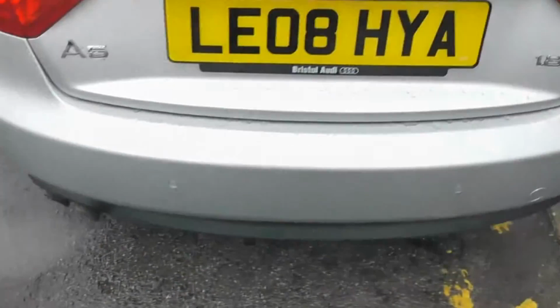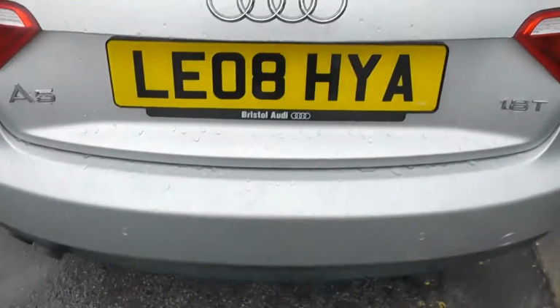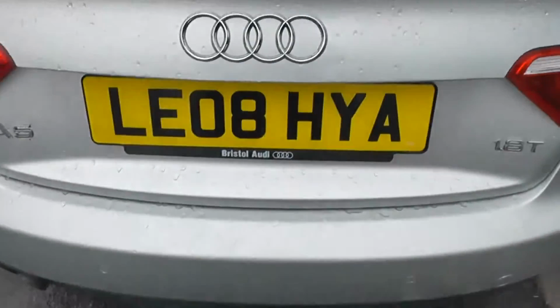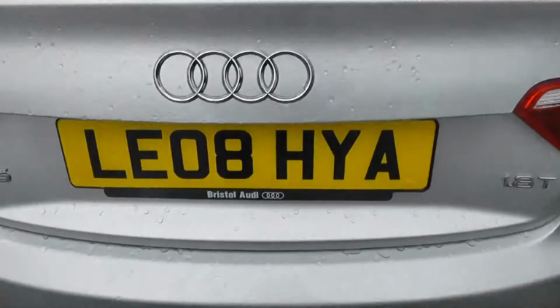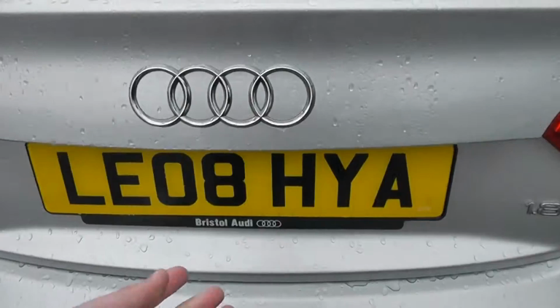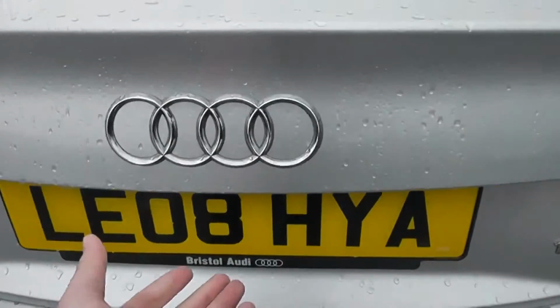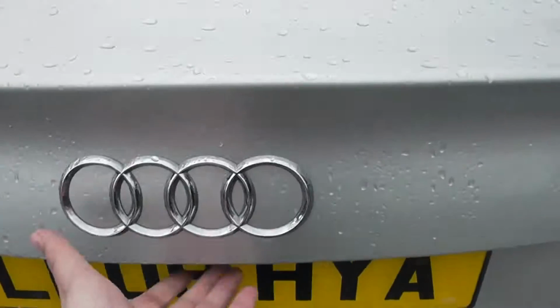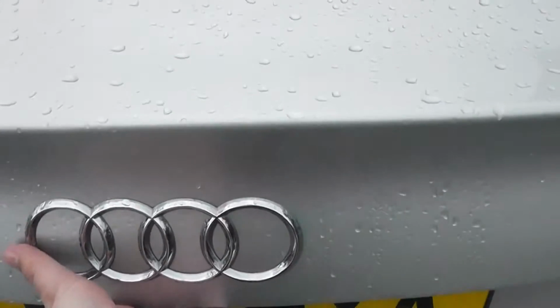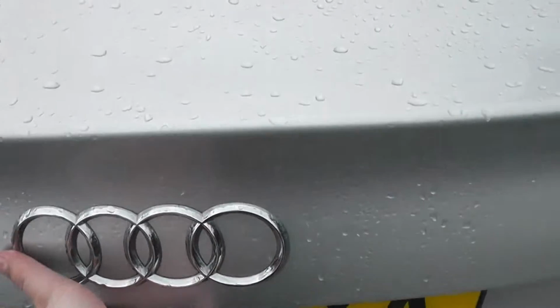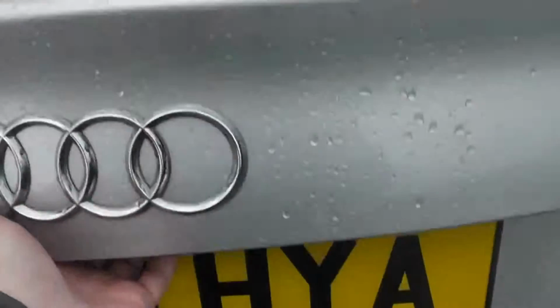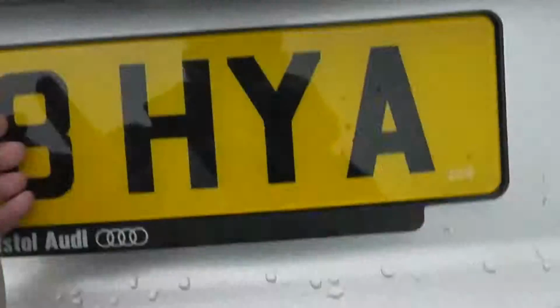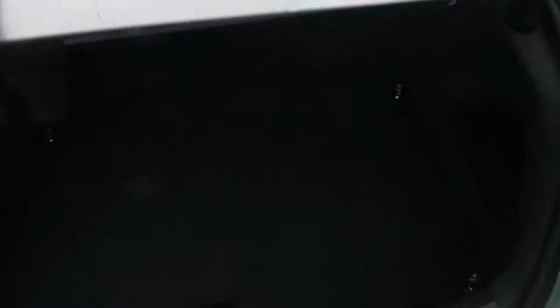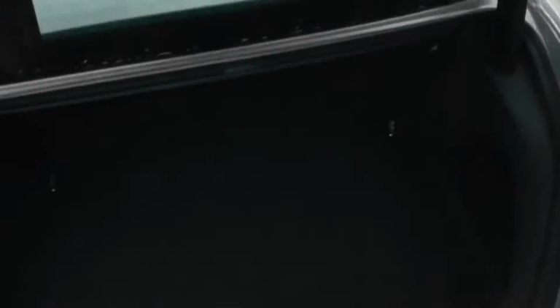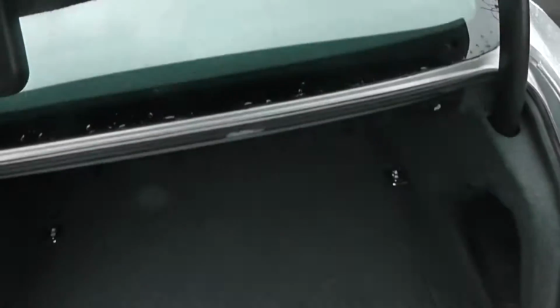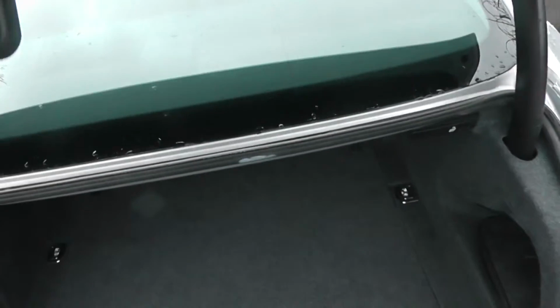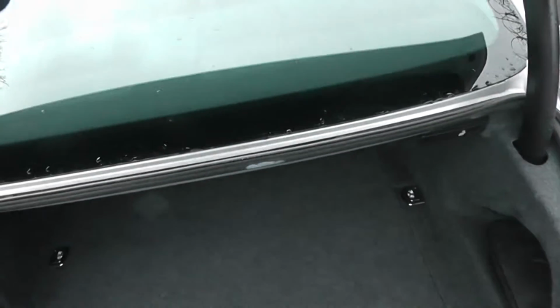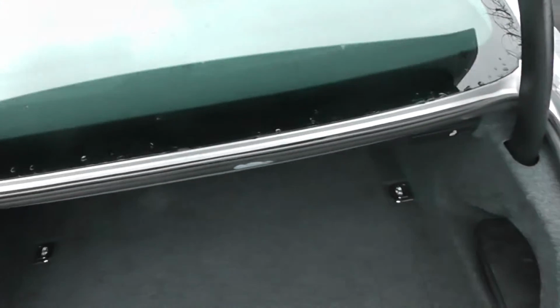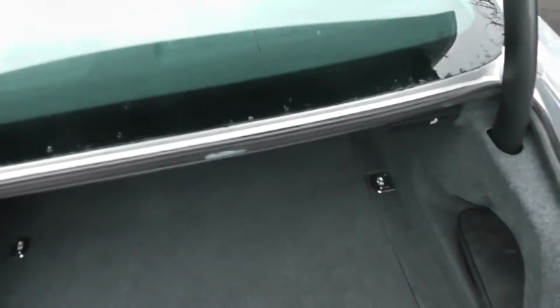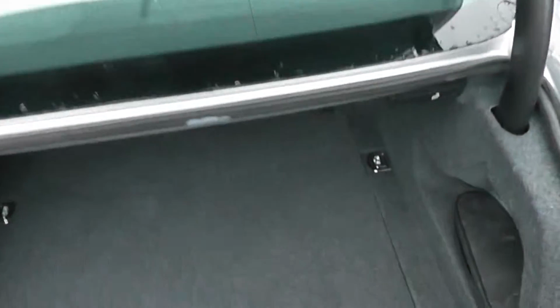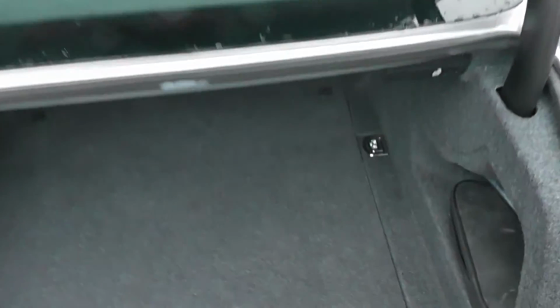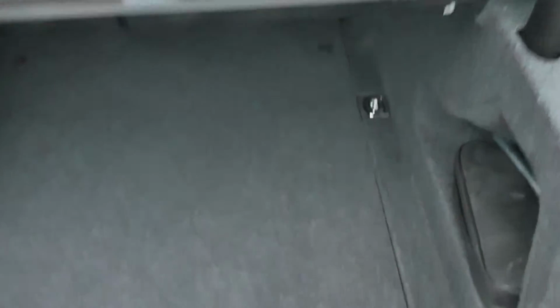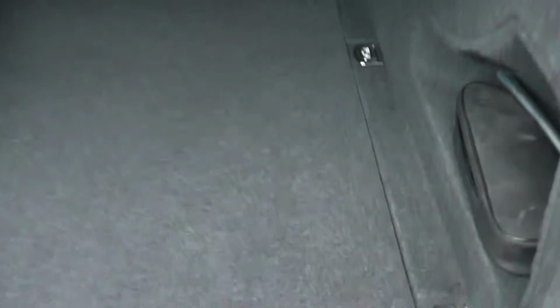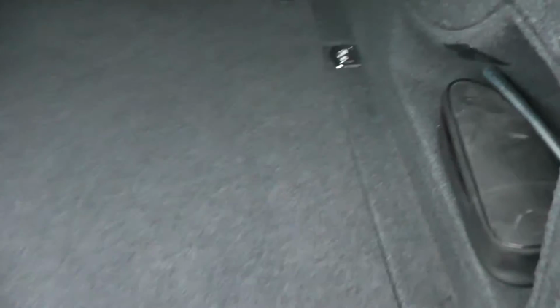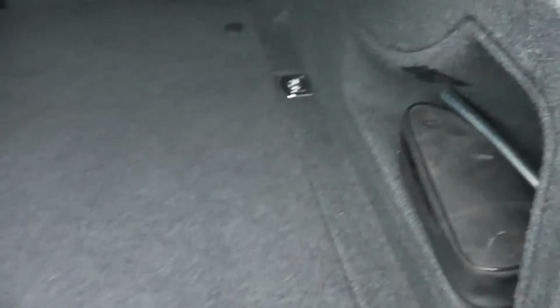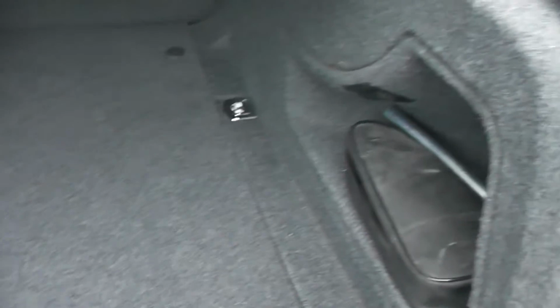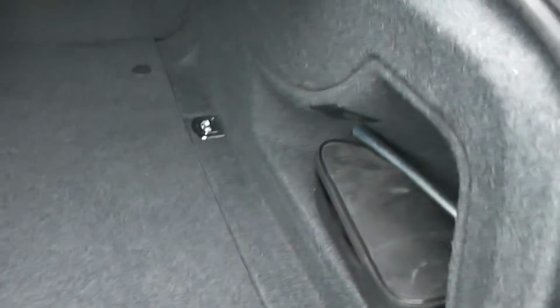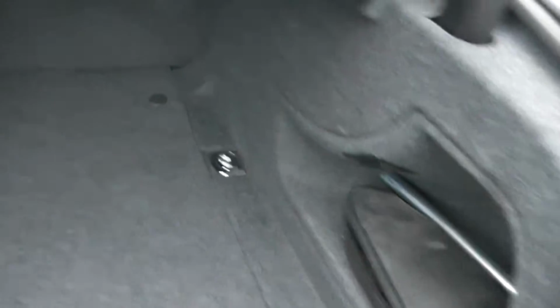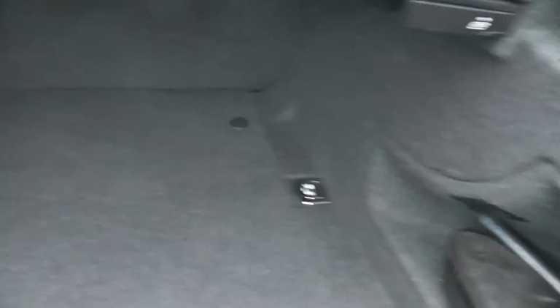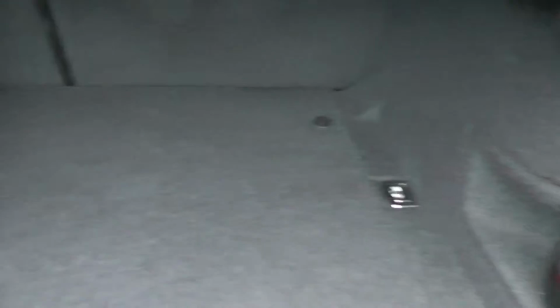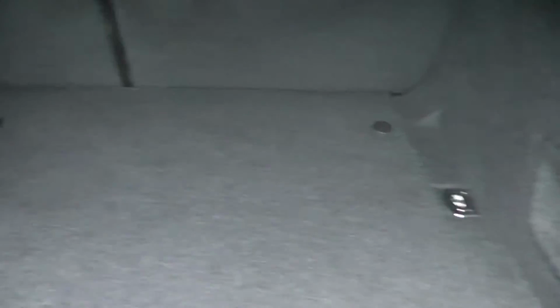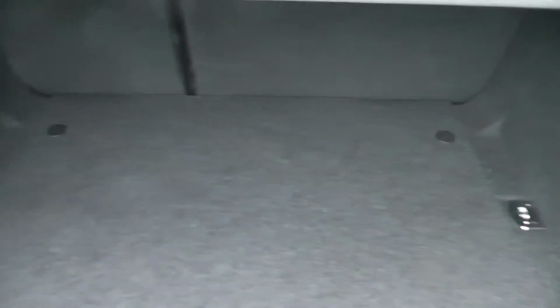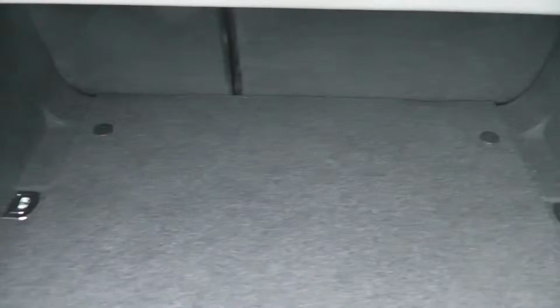Now if we take a look in the boot itself, it's an excellent size — it goes back quite a long way.